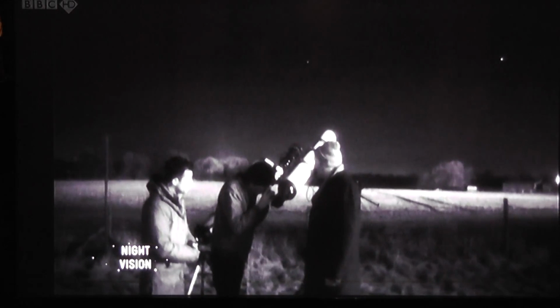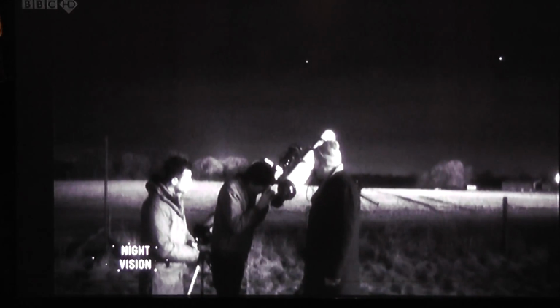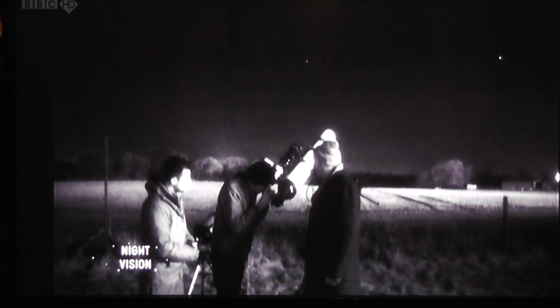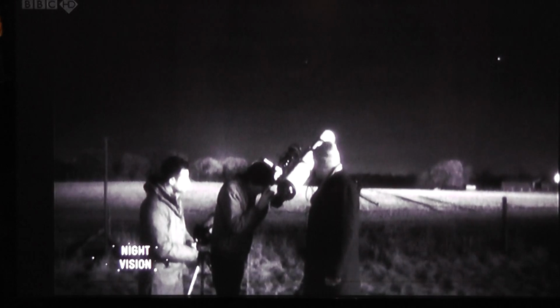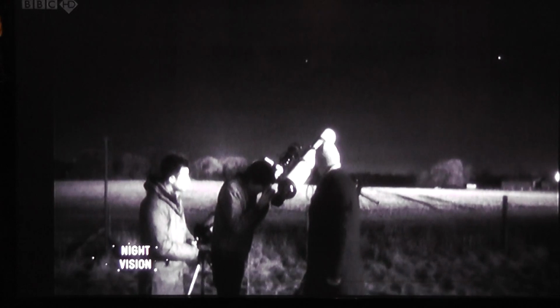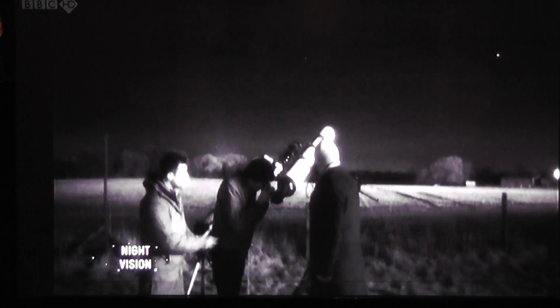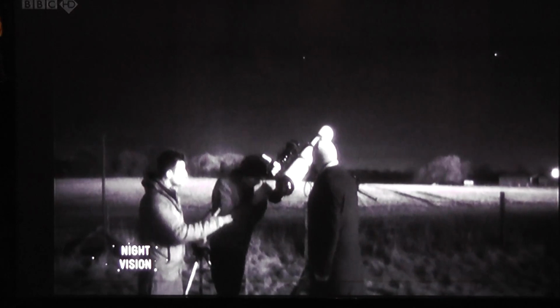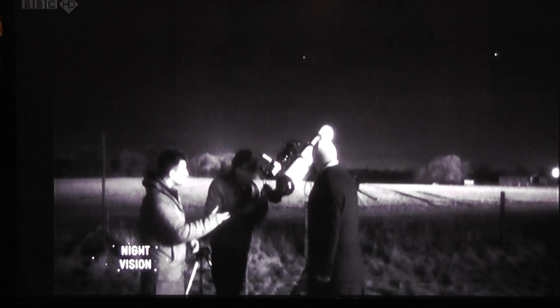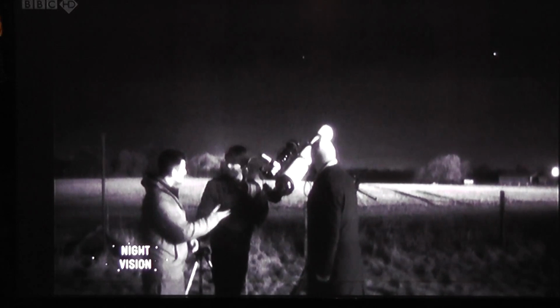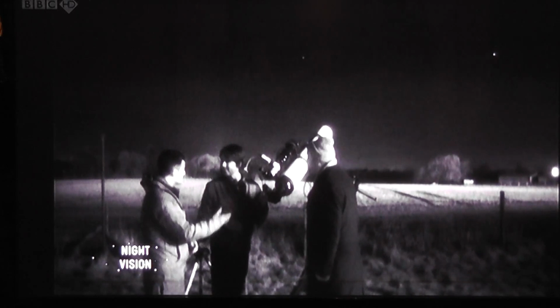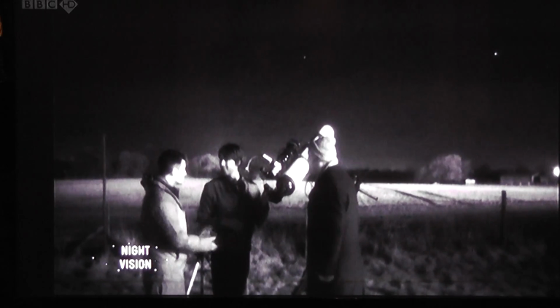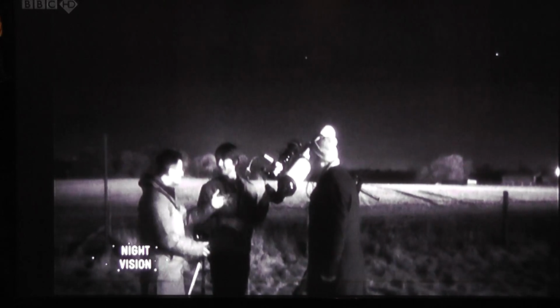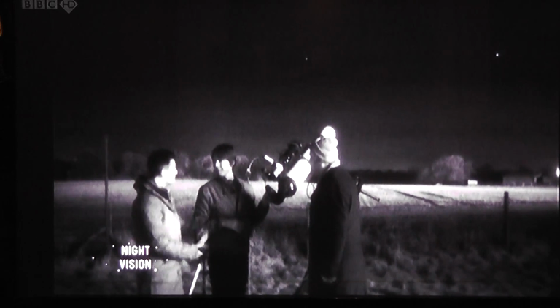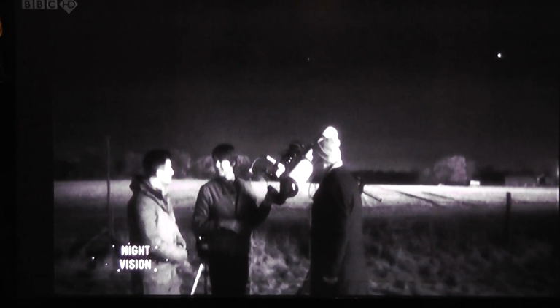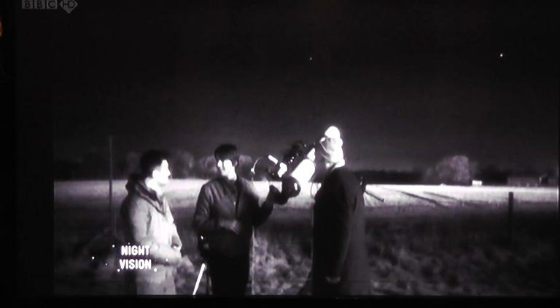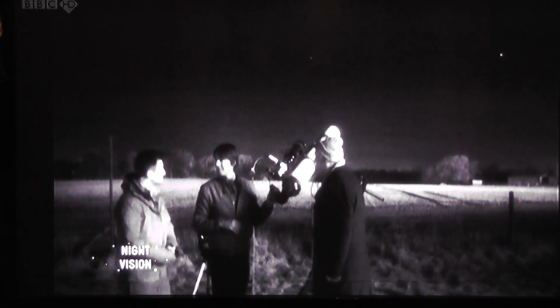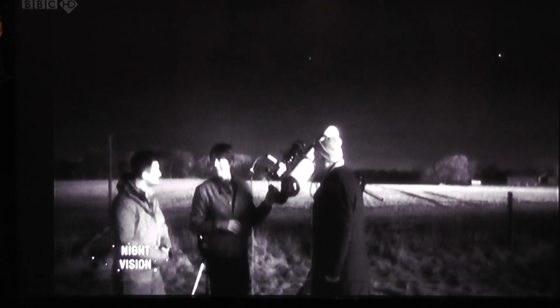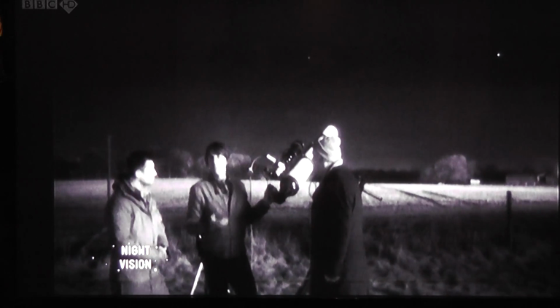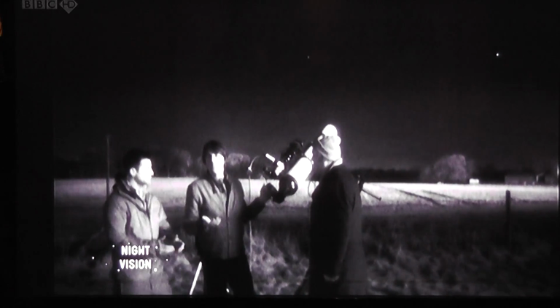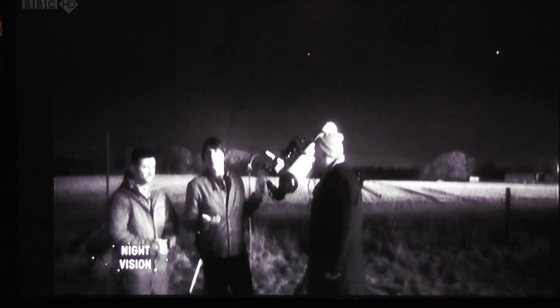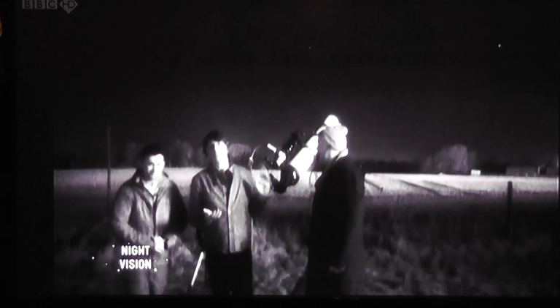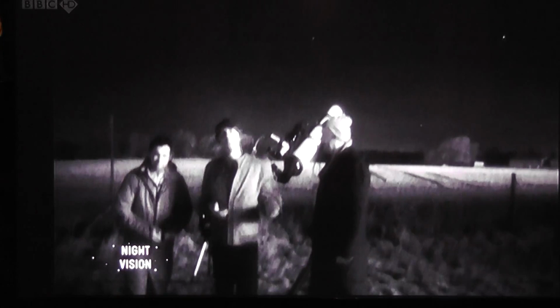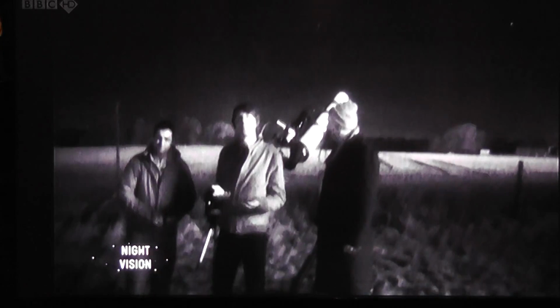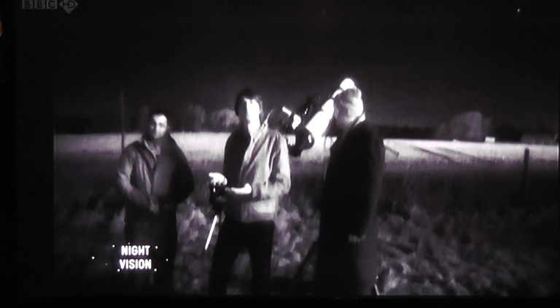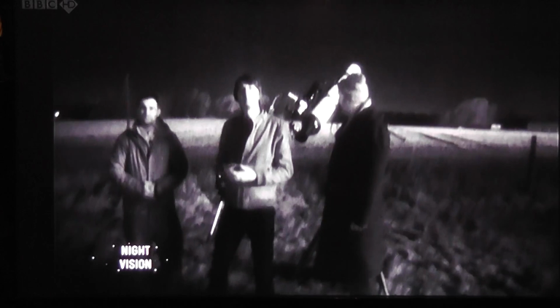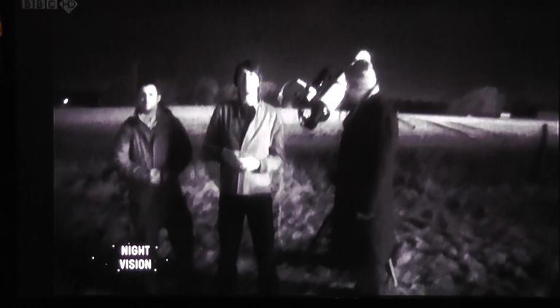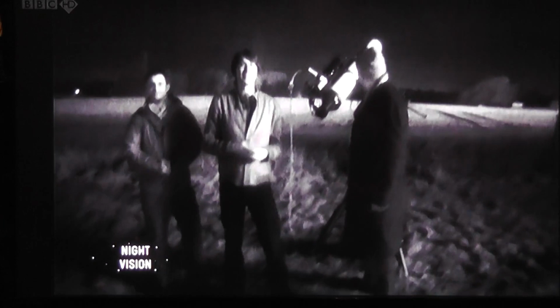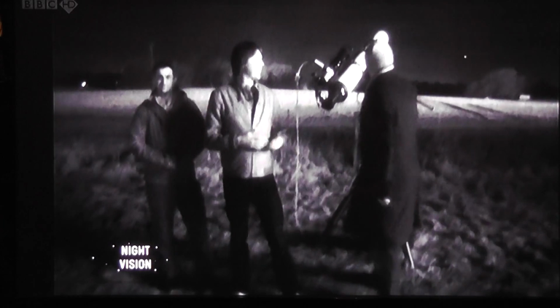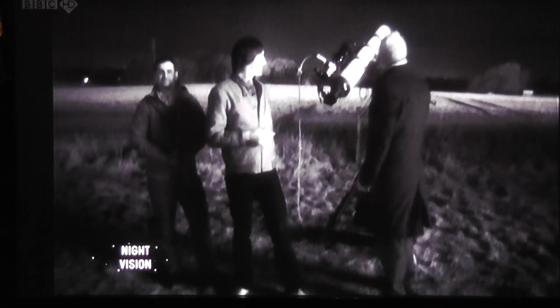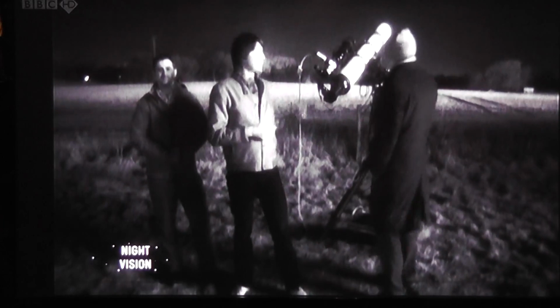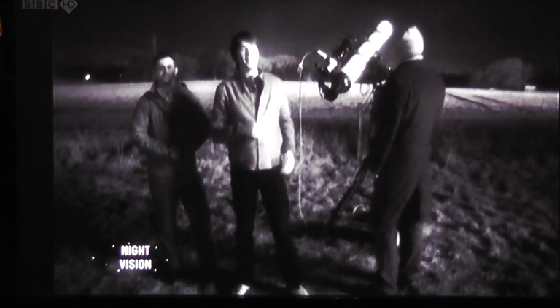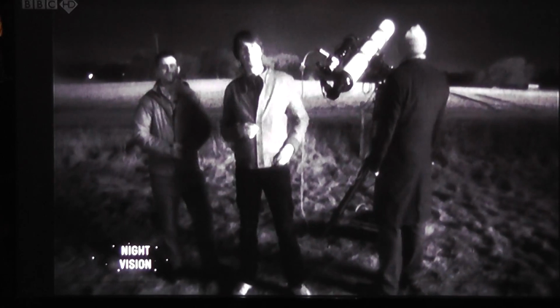That's absolutely beautiful. Even with basic telescopes, you can get that kind of view. It's great. That's what Jupiter looks like in a telescope like this.